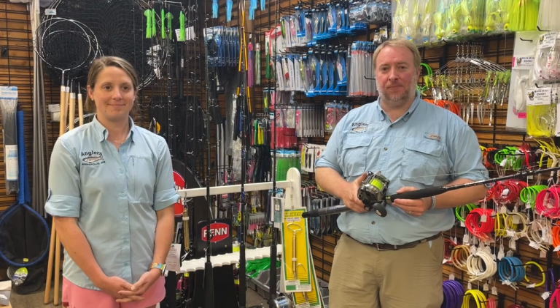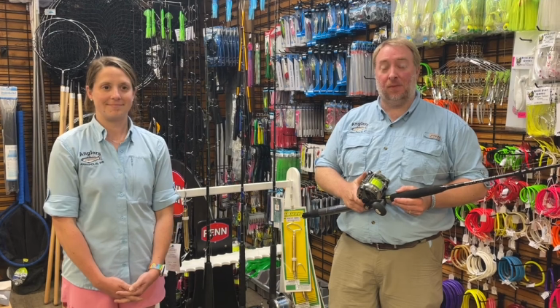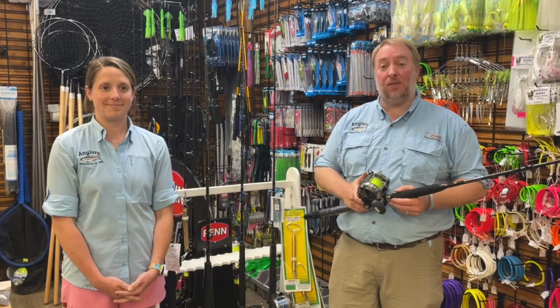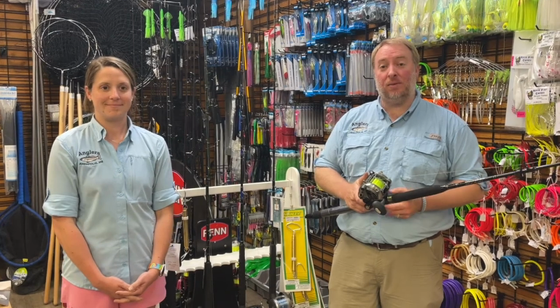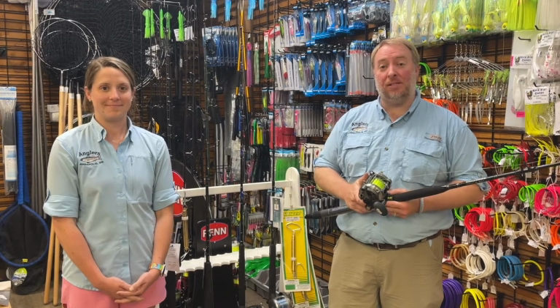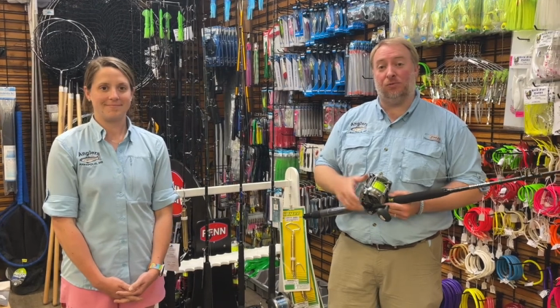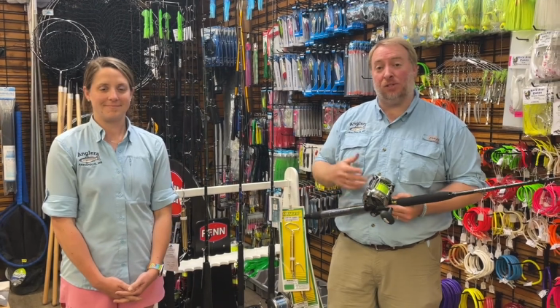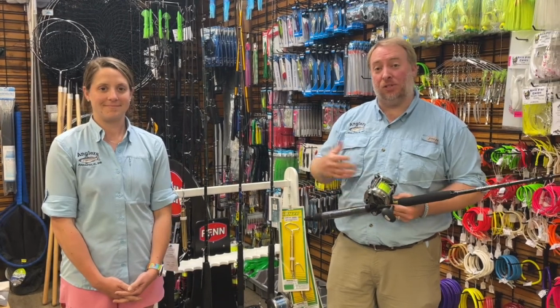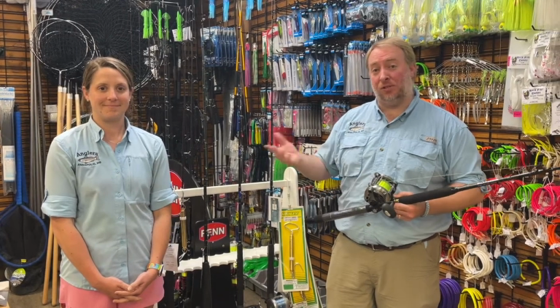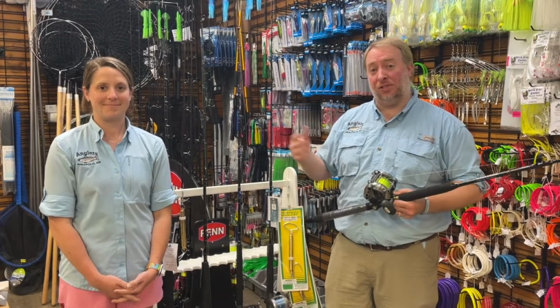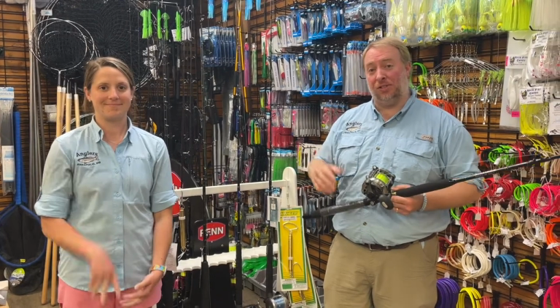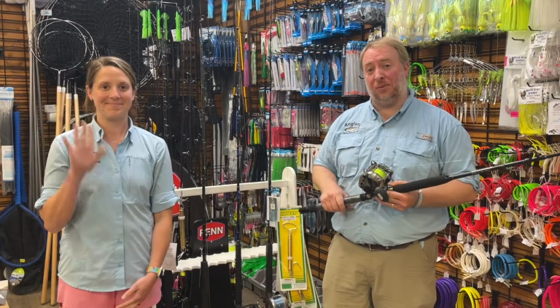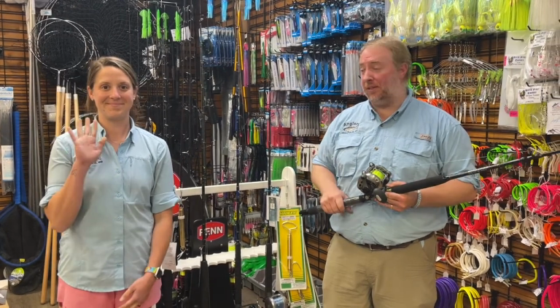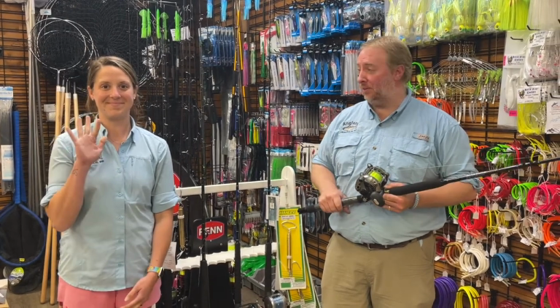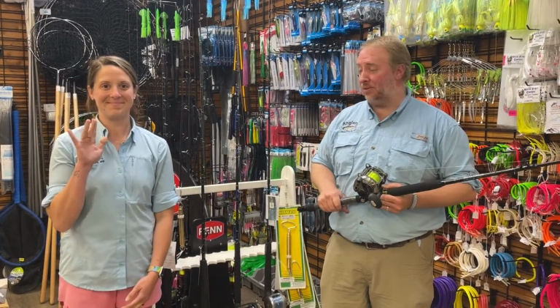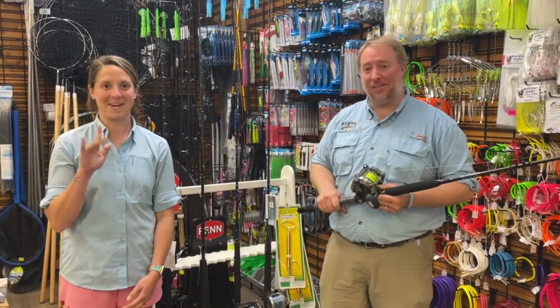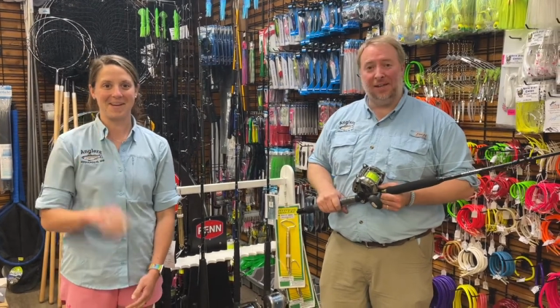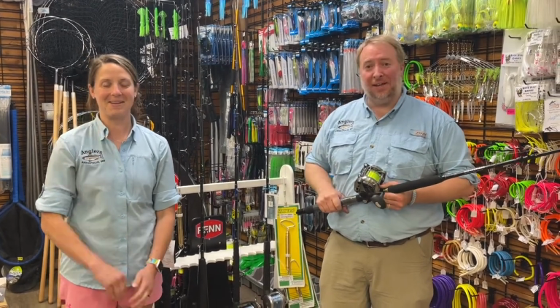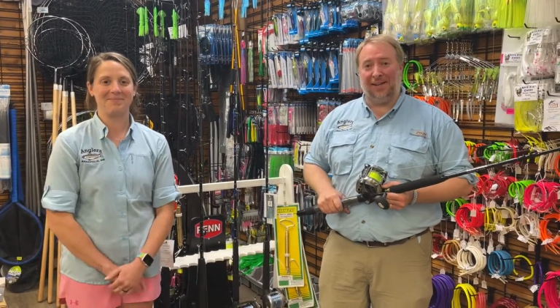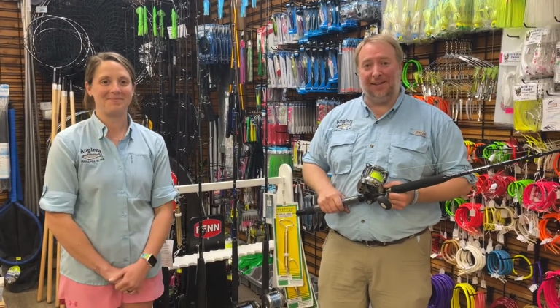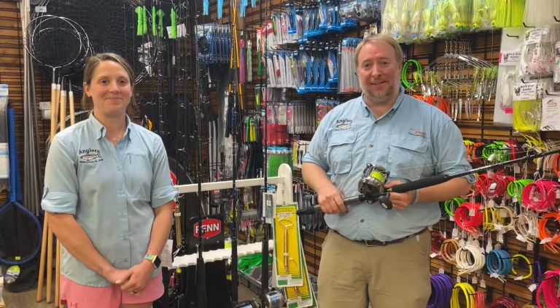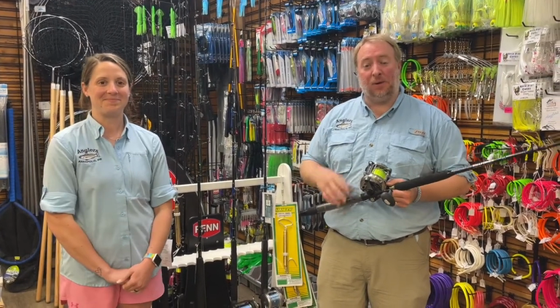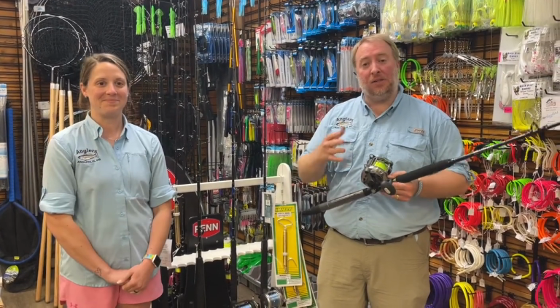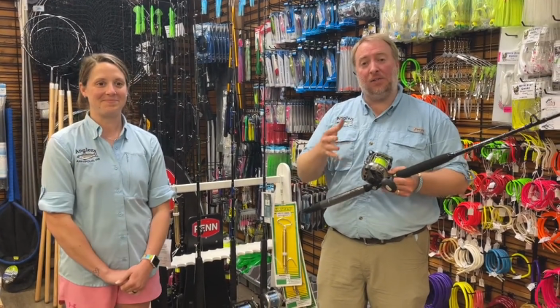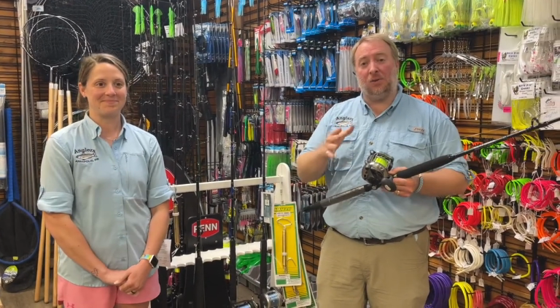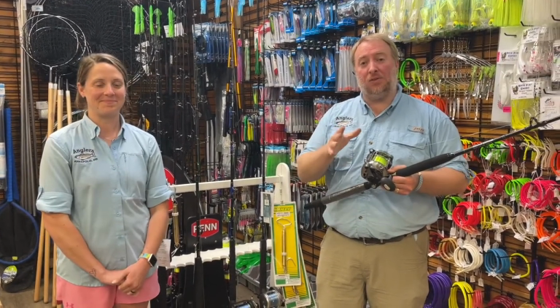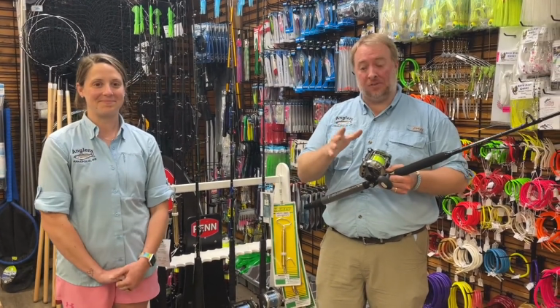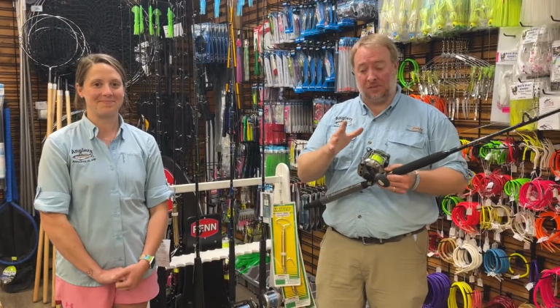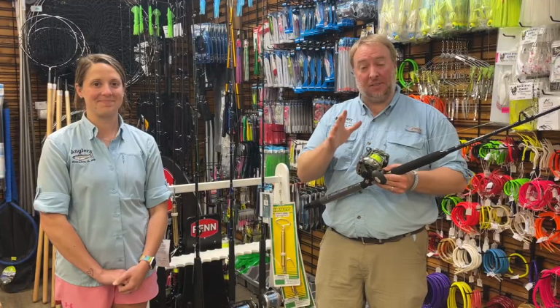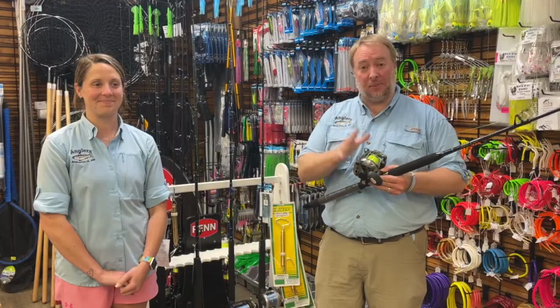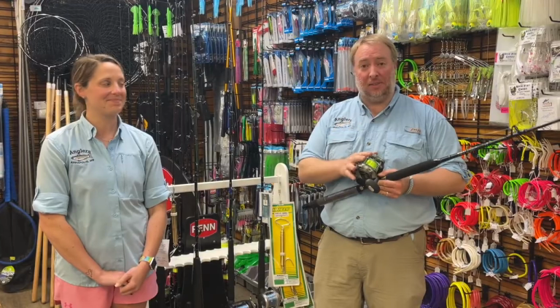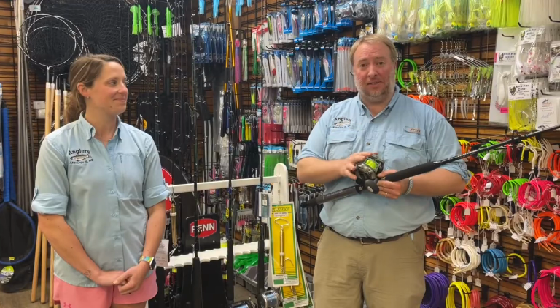Hey everybody, it's Rich and Kristen here with Anglers, and I wanted to go over something really important today.